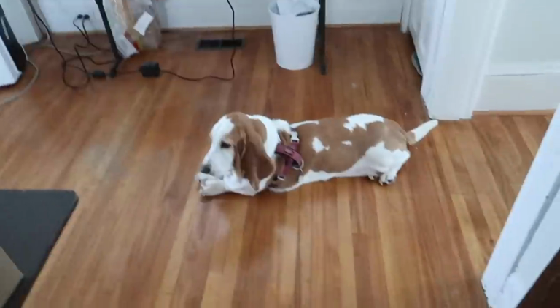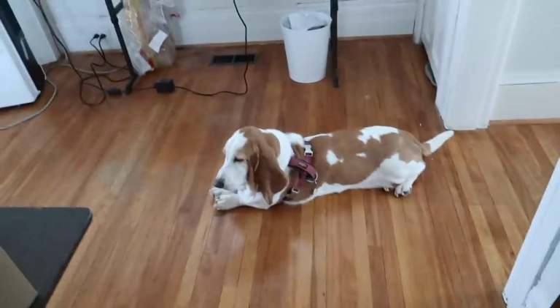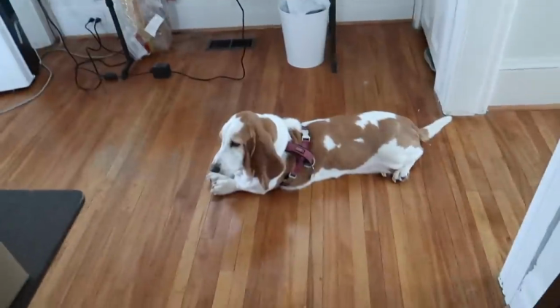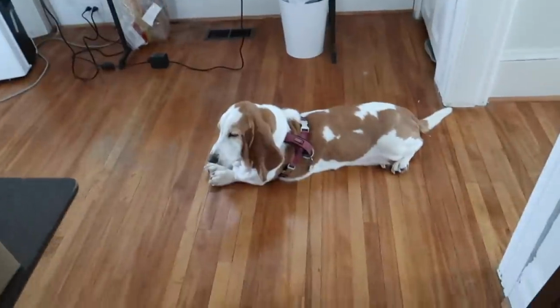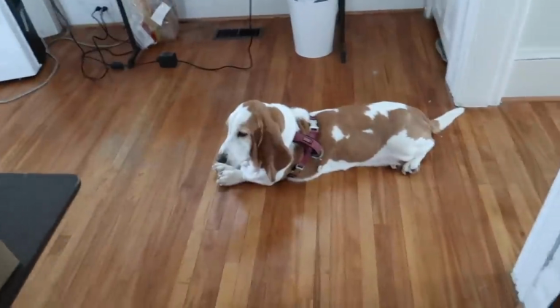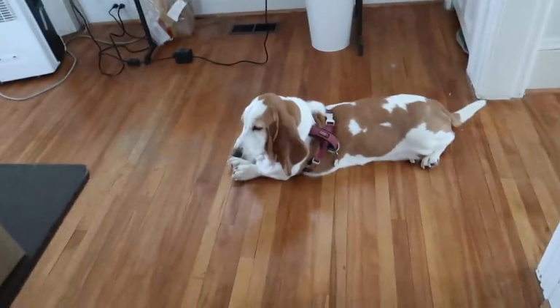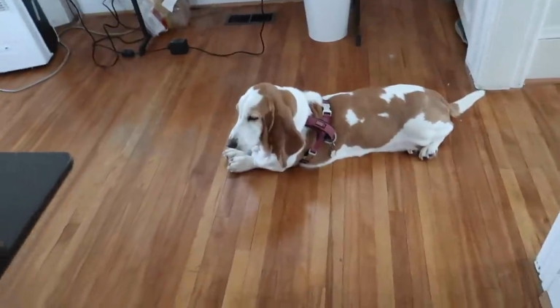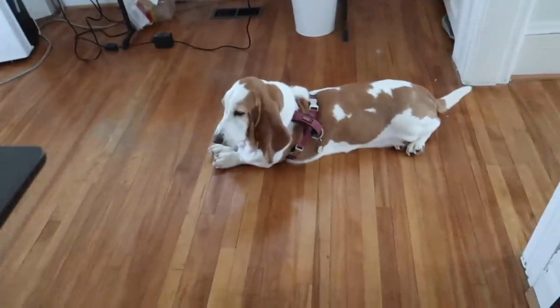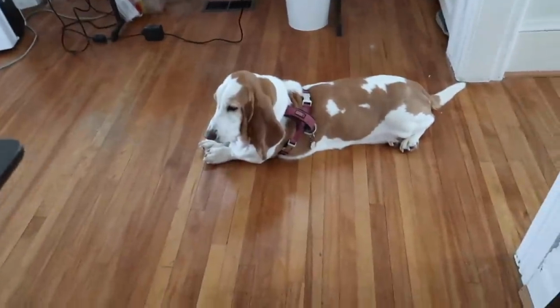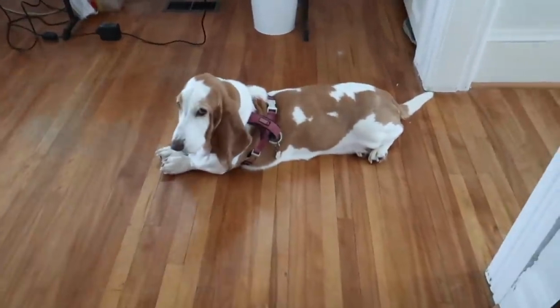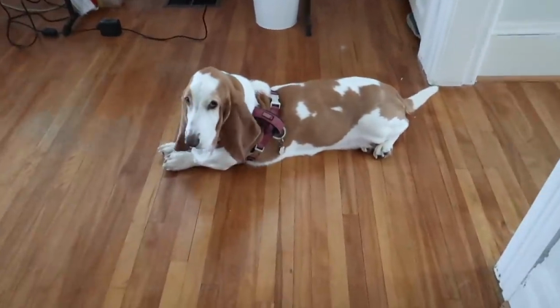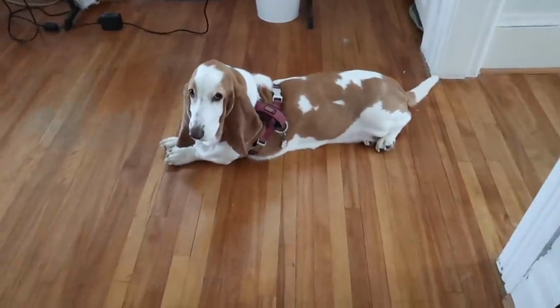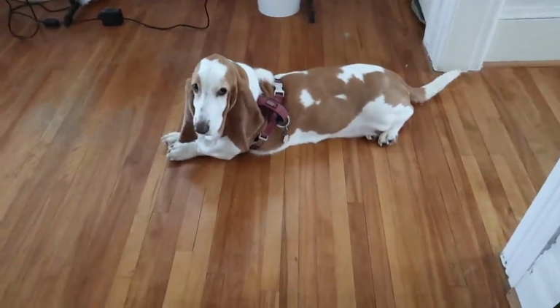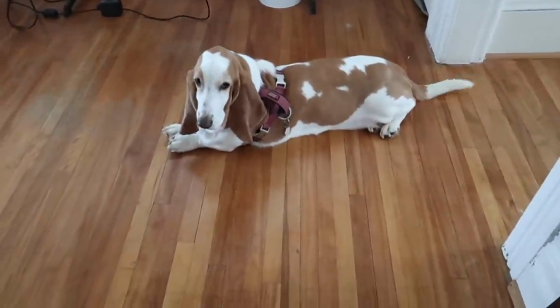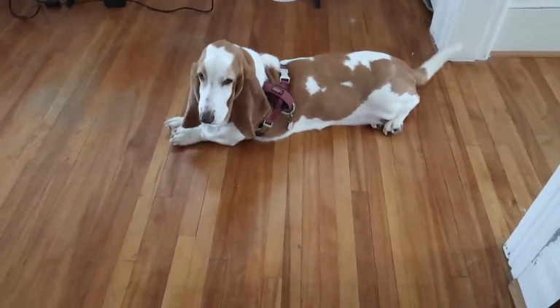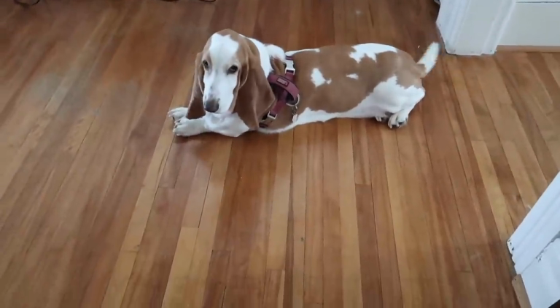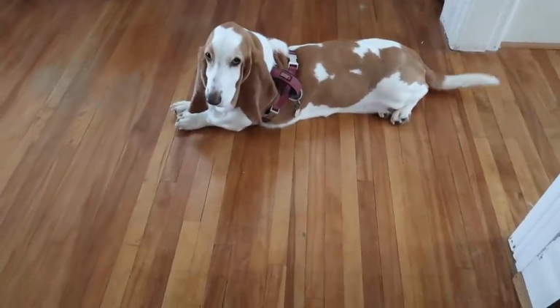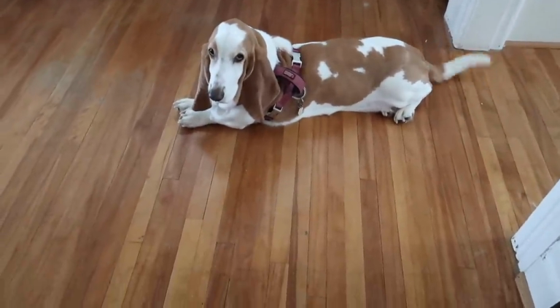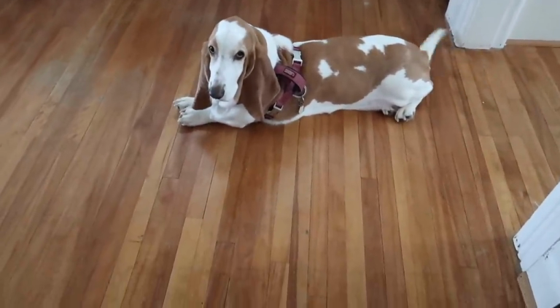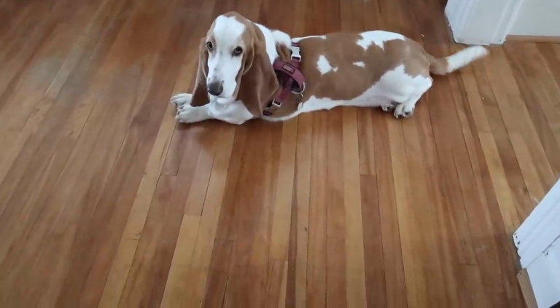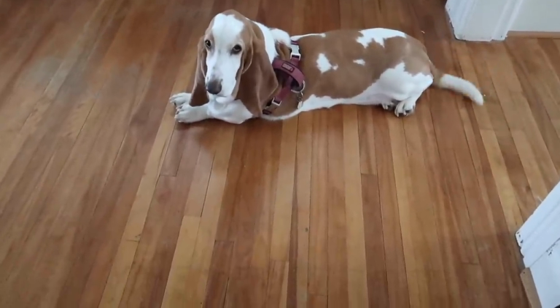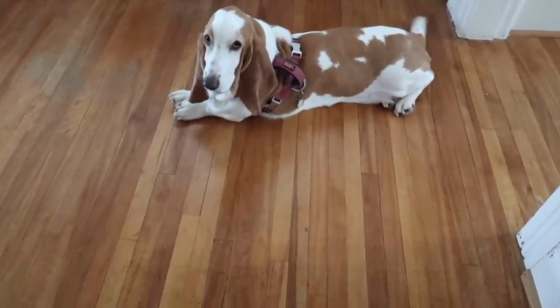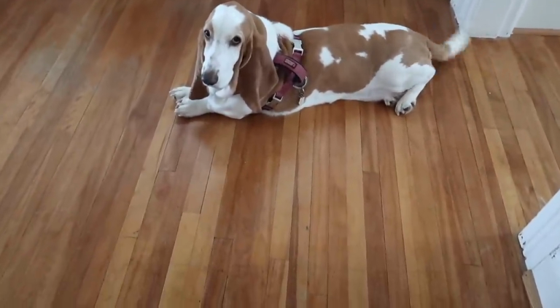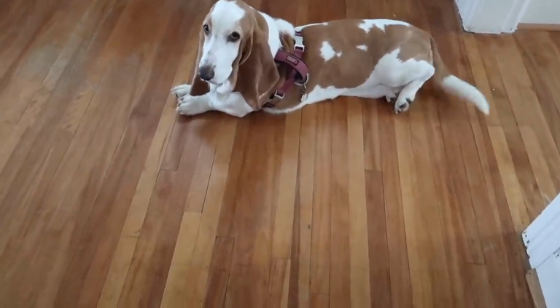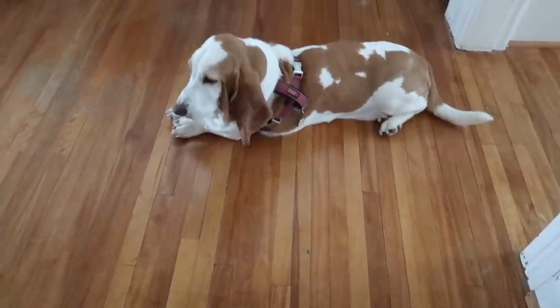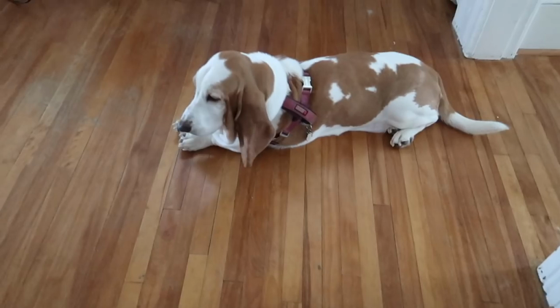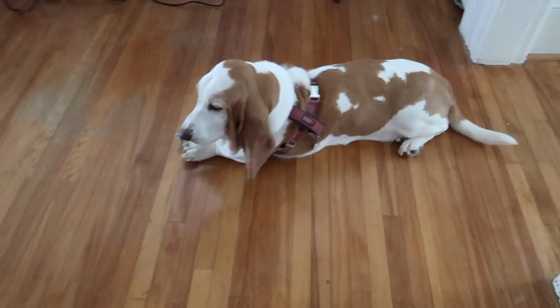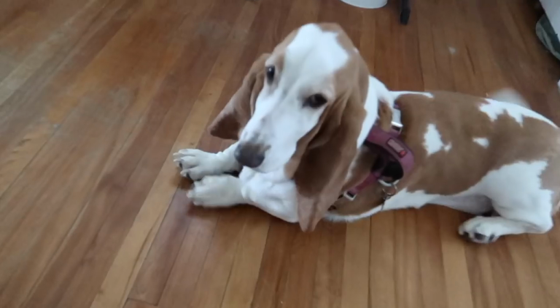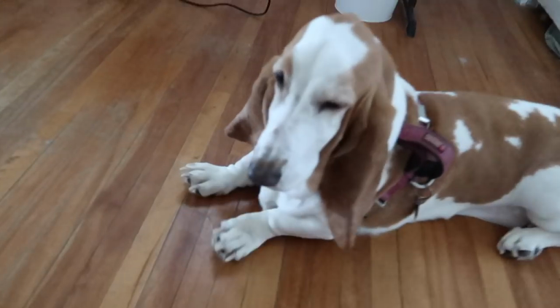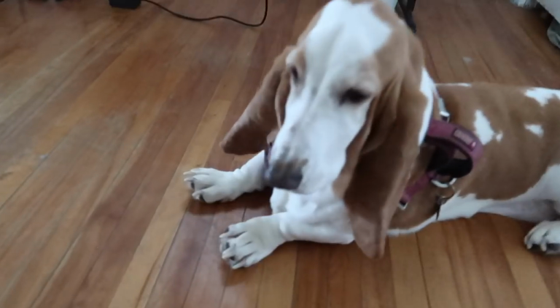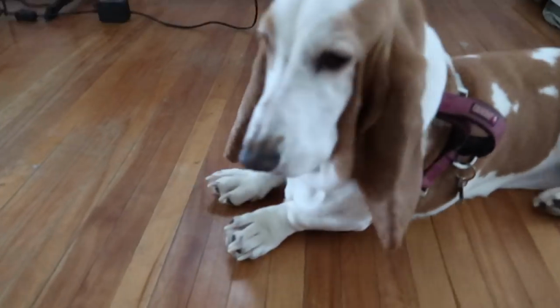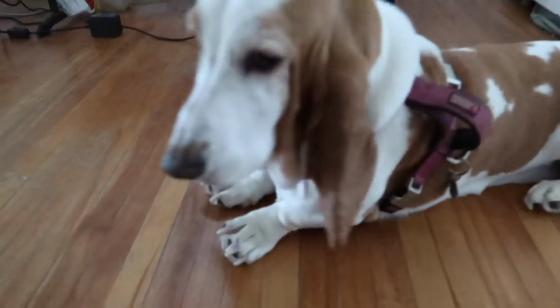I just turned the corner and I stumbled upon a basset hound just sitting there calmly. How are you baby girl?